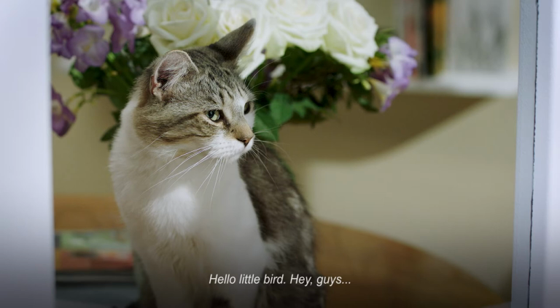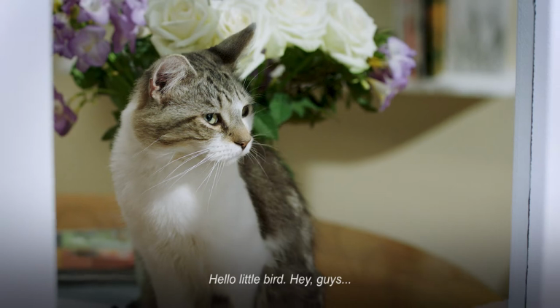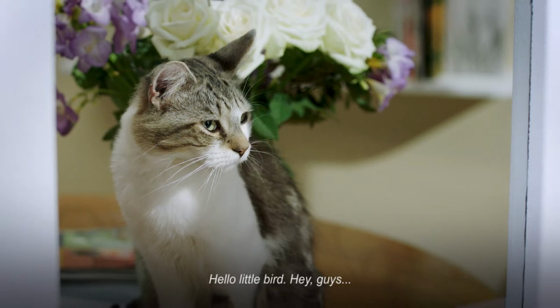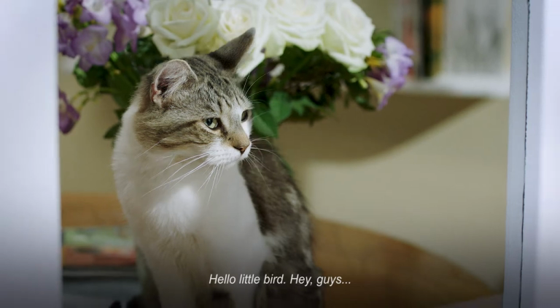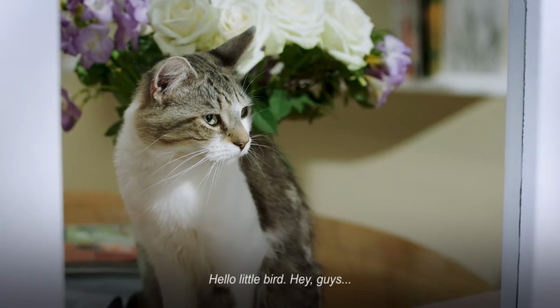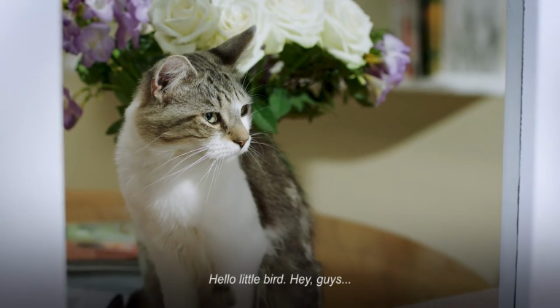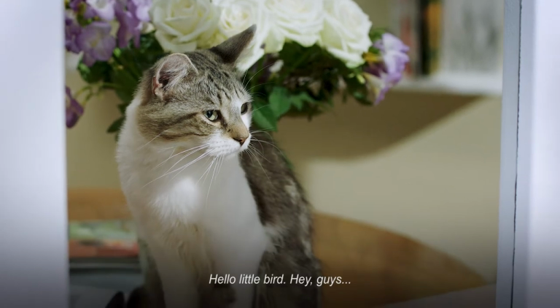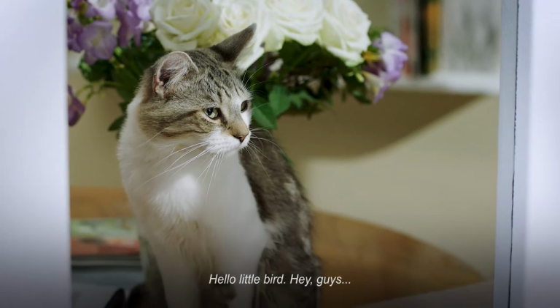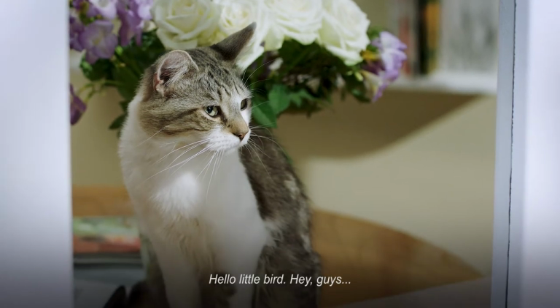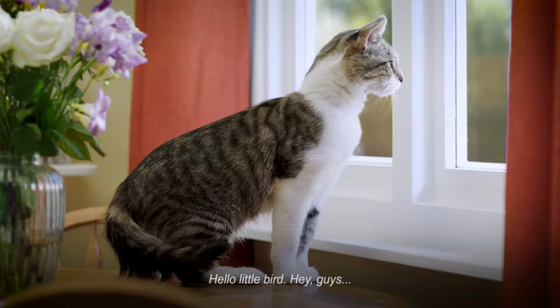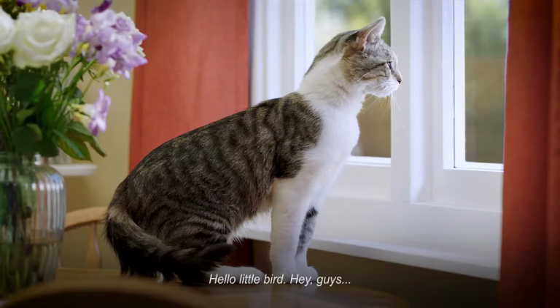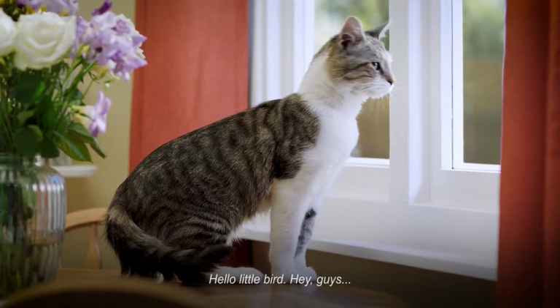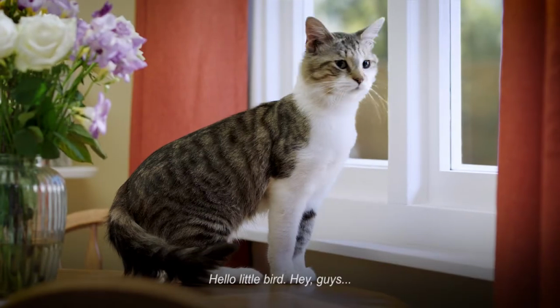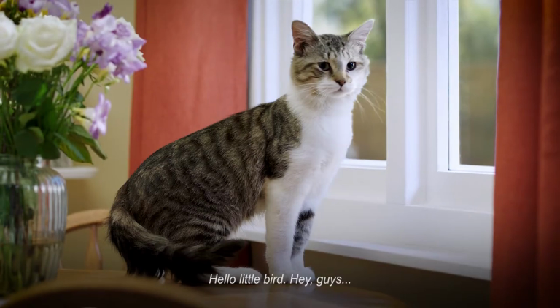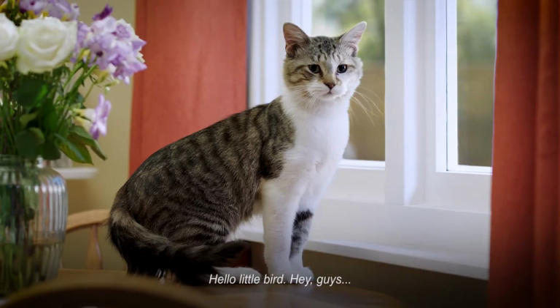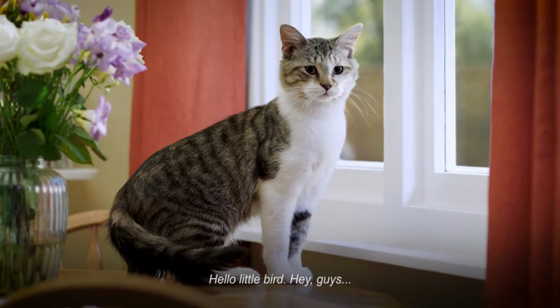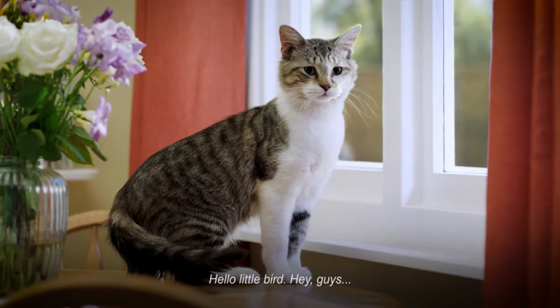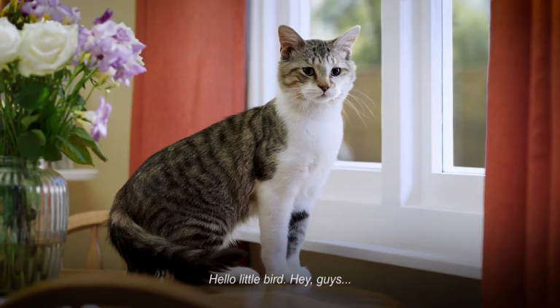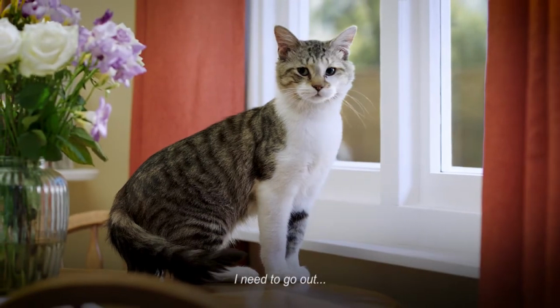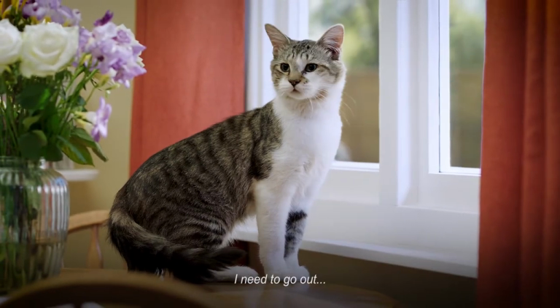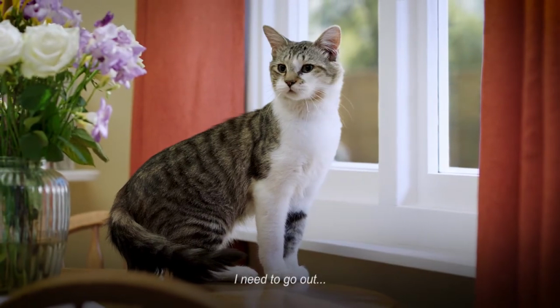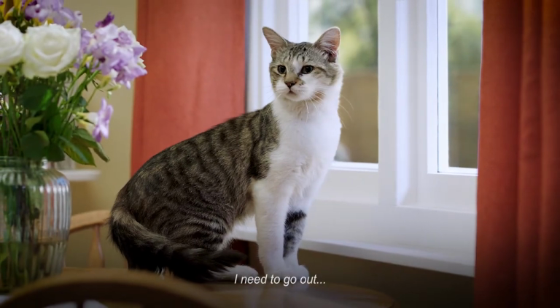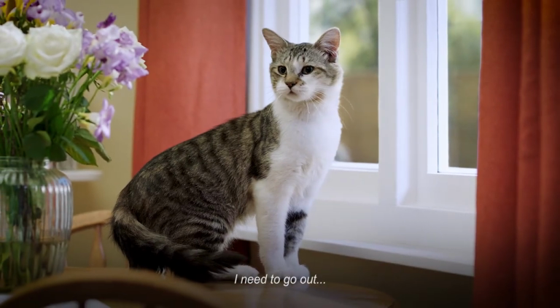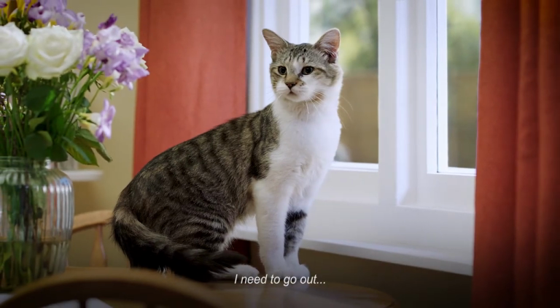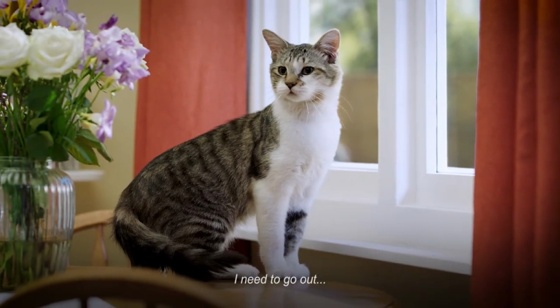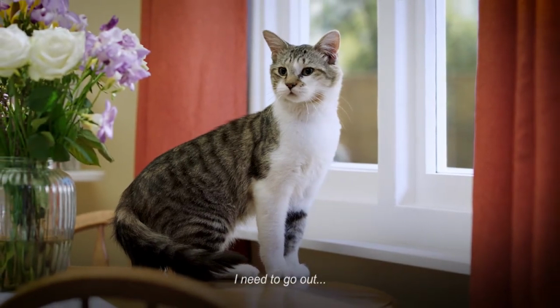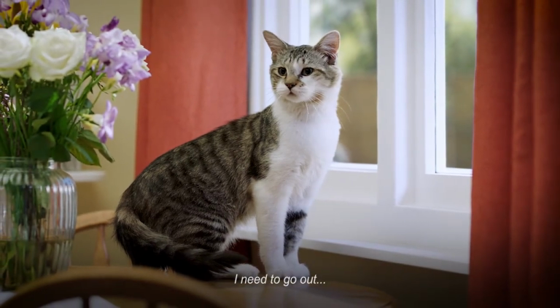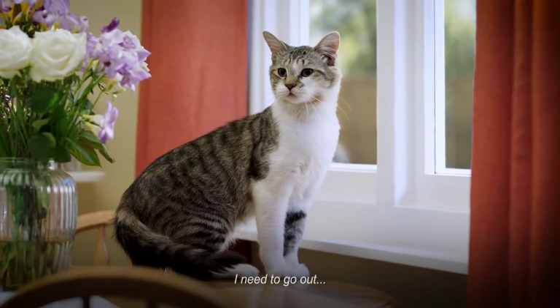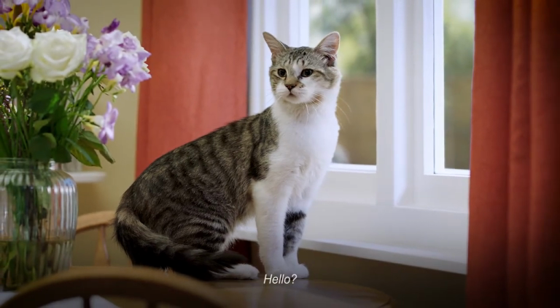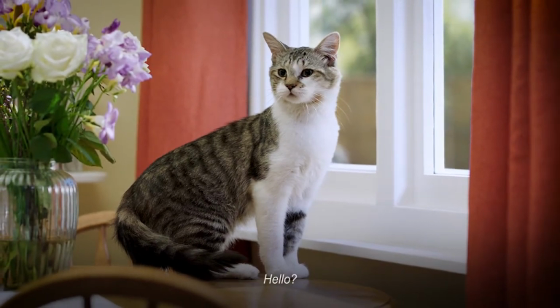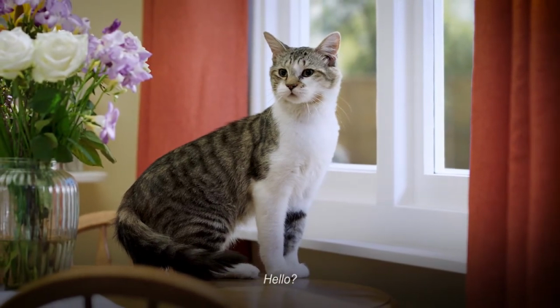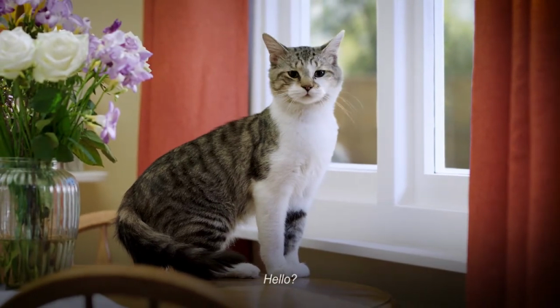Hello little bird. Hey guys, I need to go out. Hello?